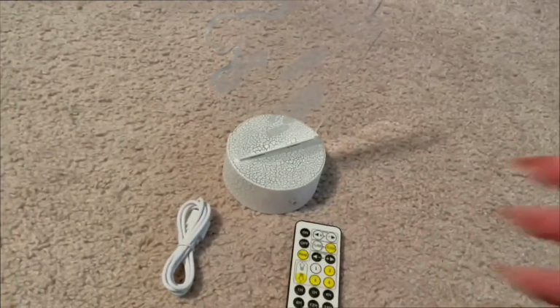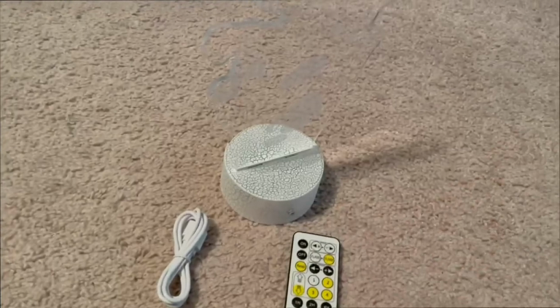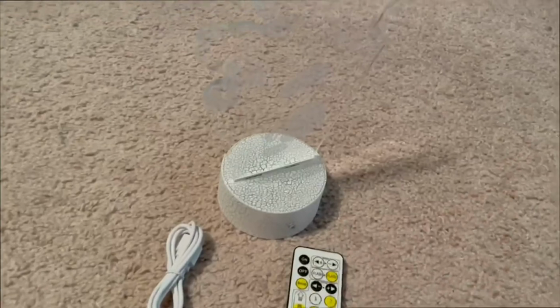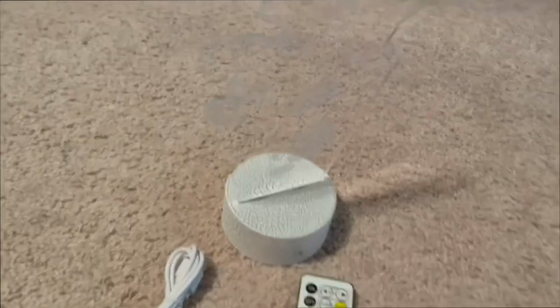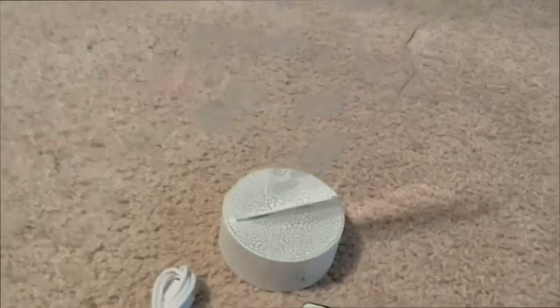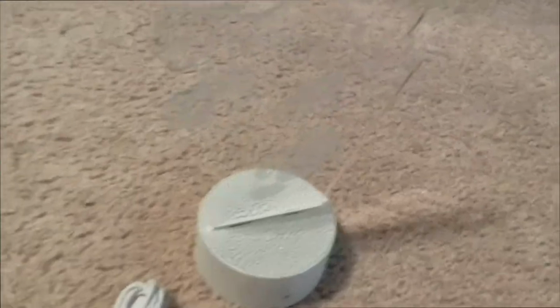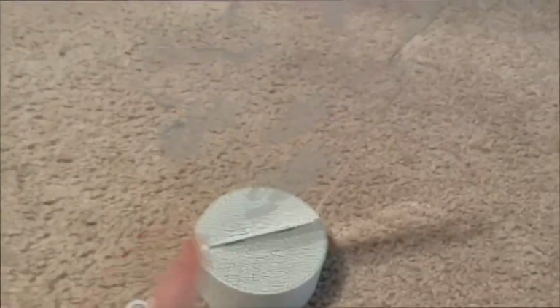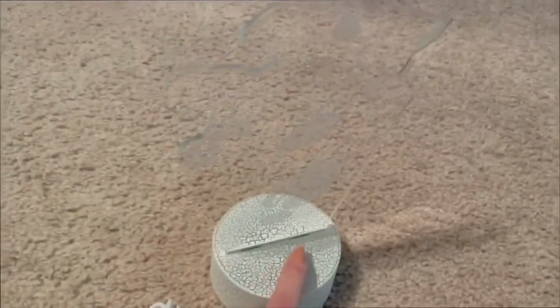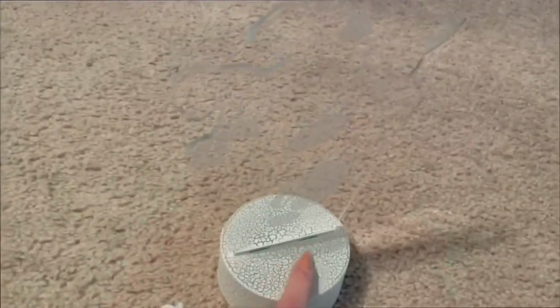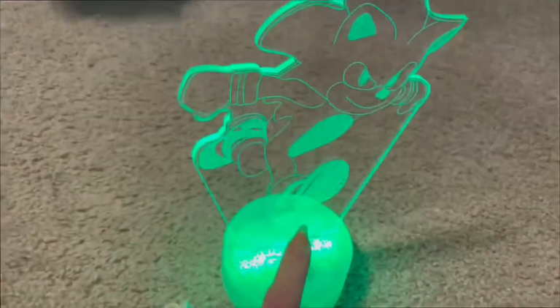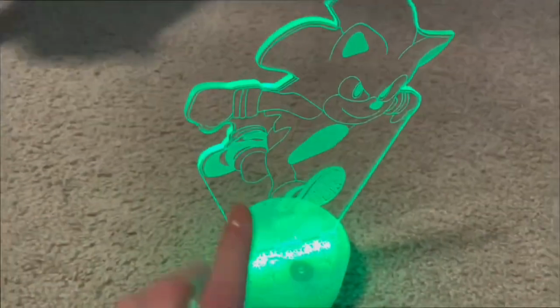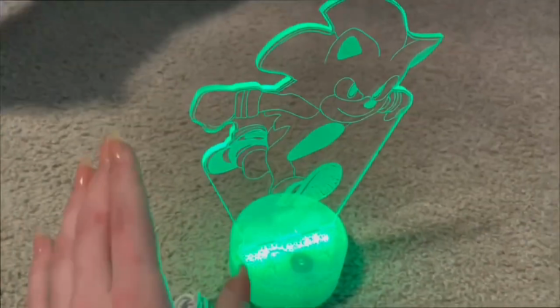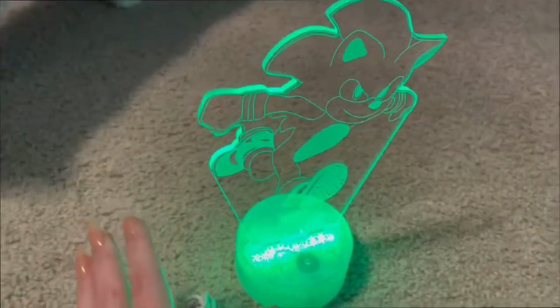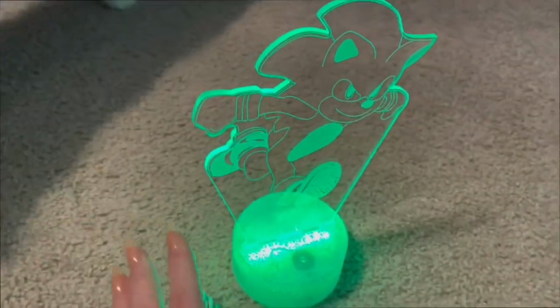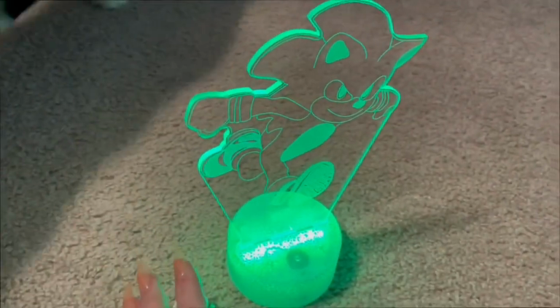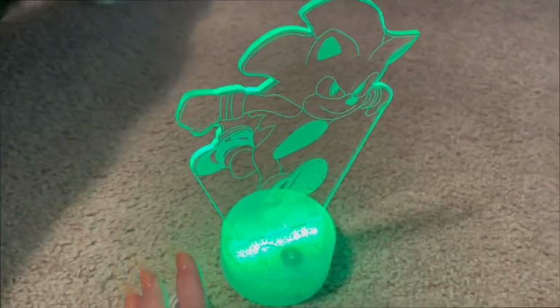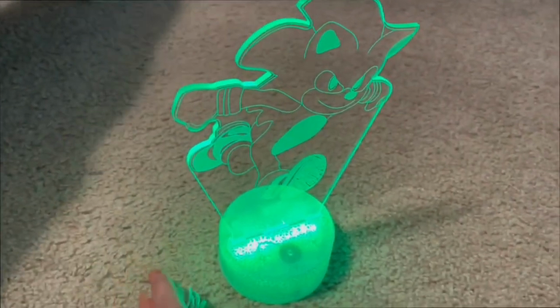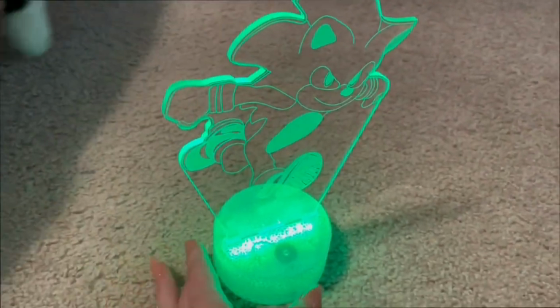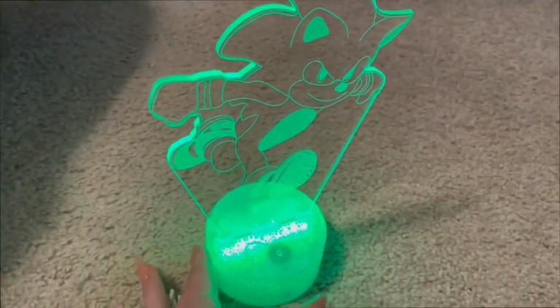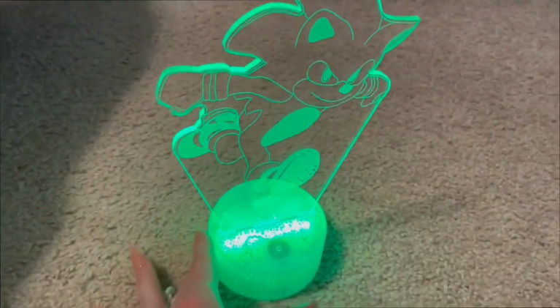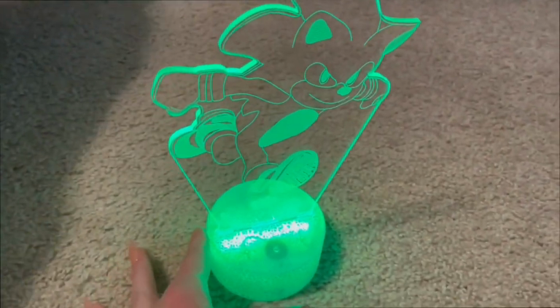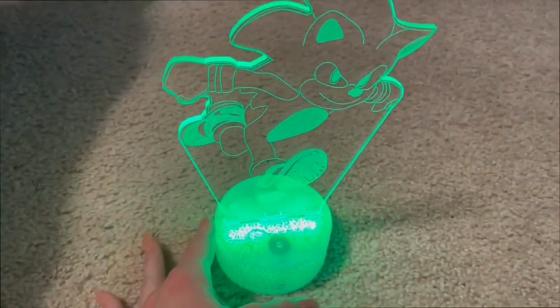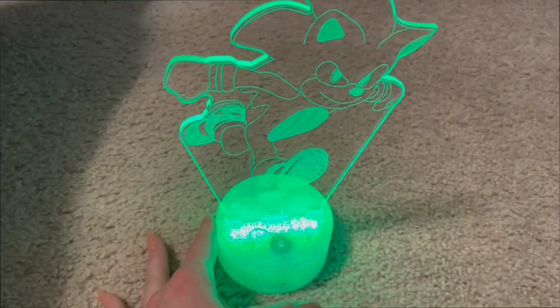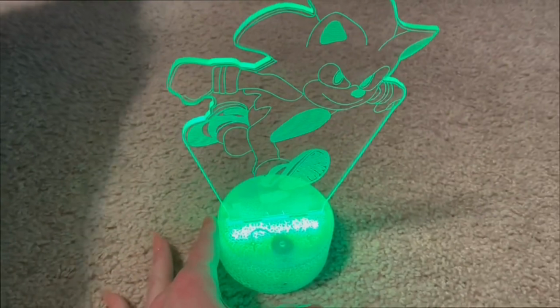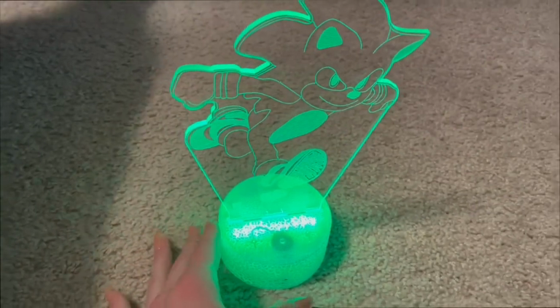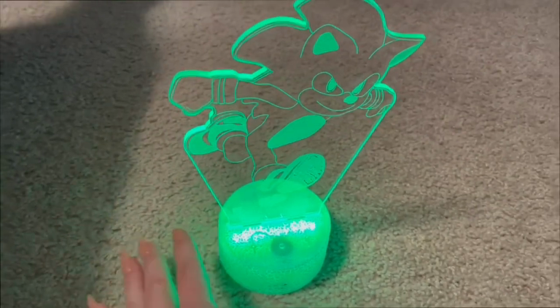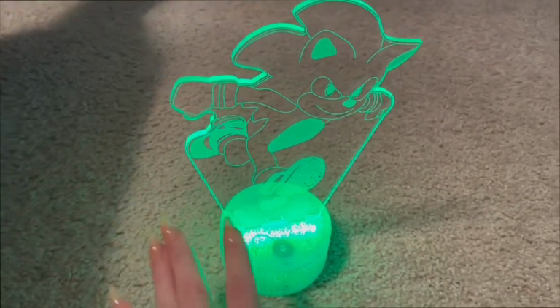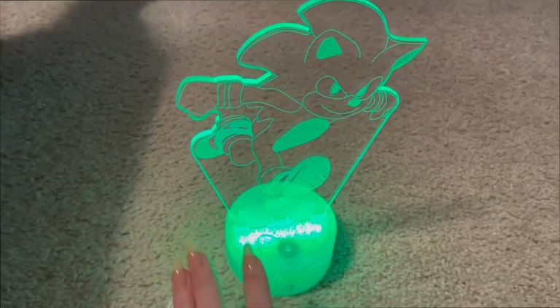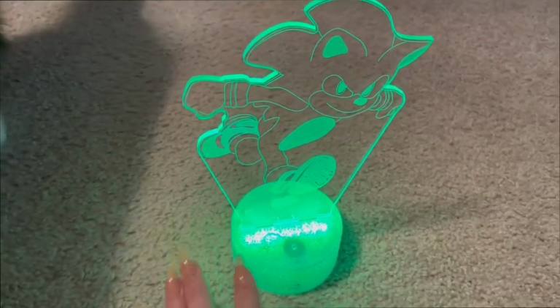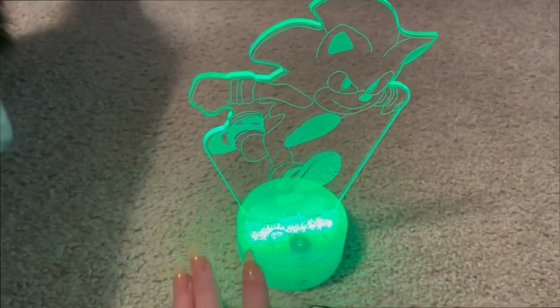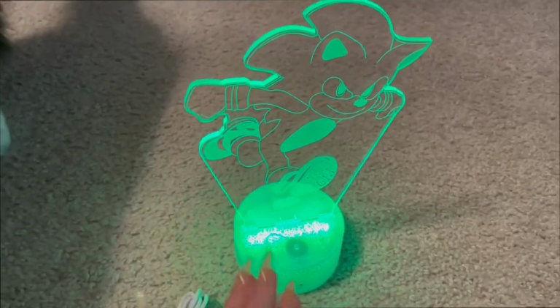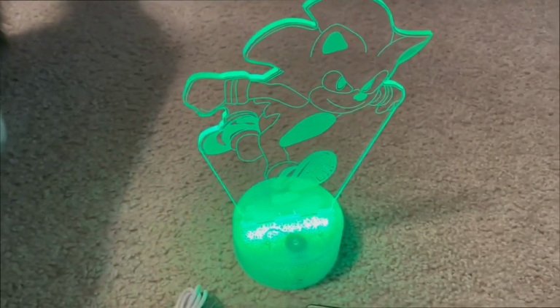And I love to keep this light on my shelf with my Nintendo items and my other gaming items, because I feel like it's a really cool addition.